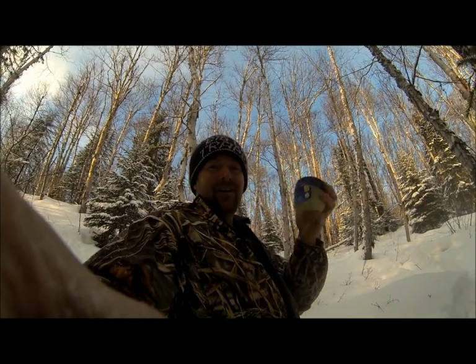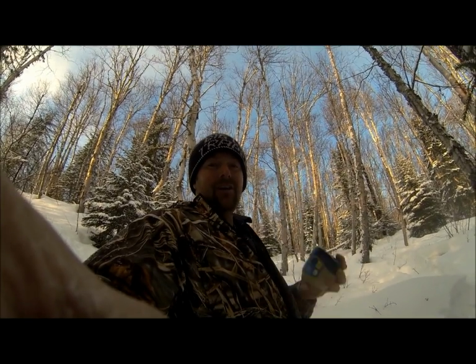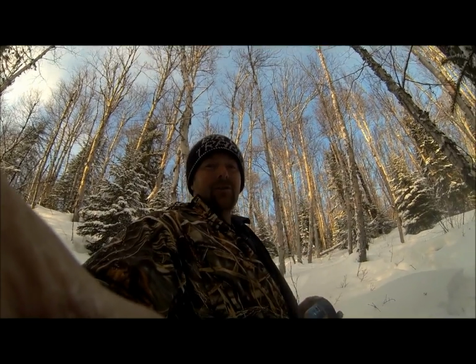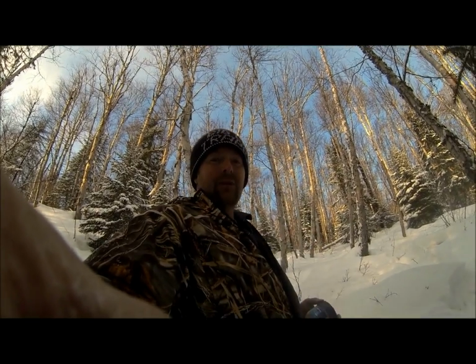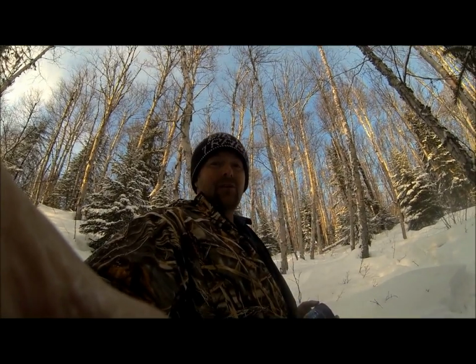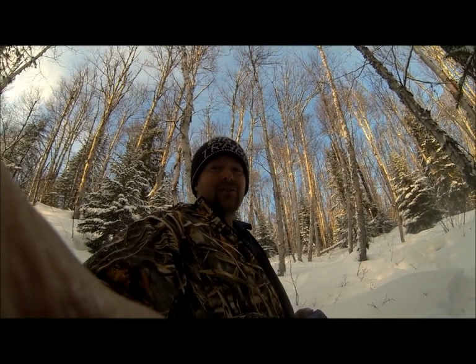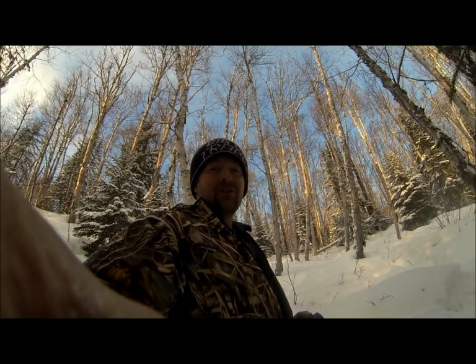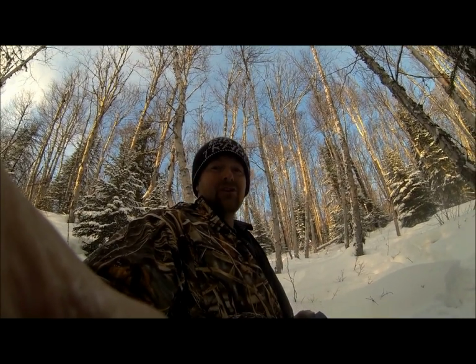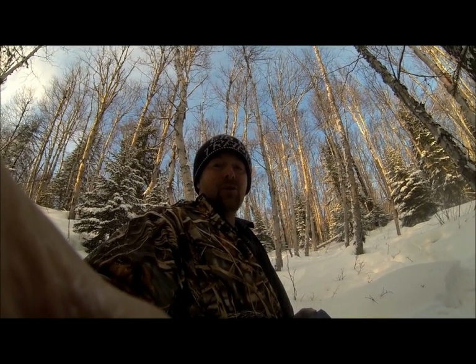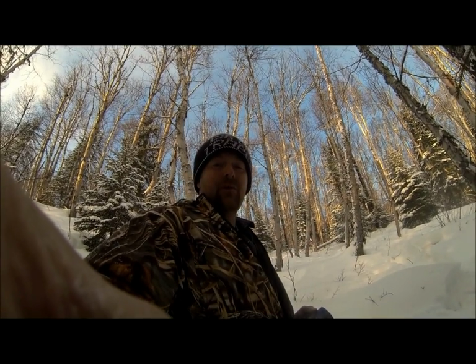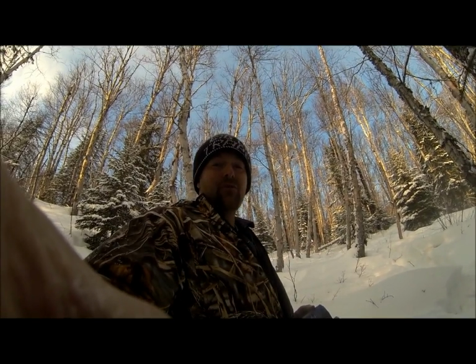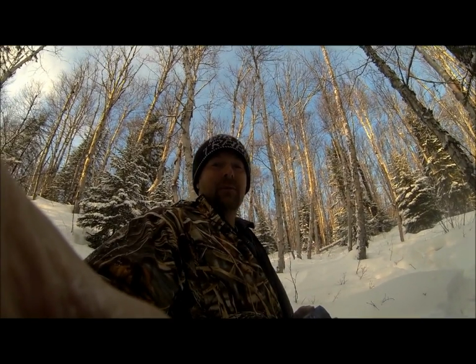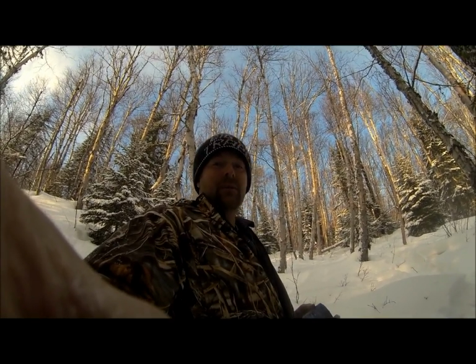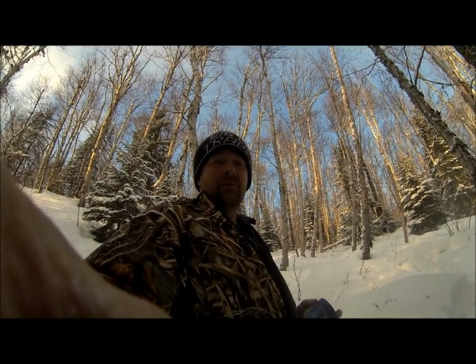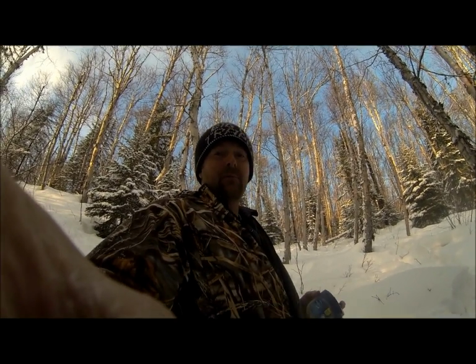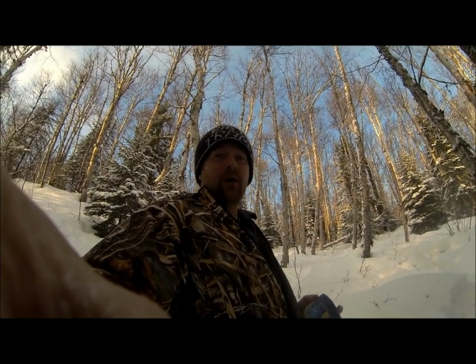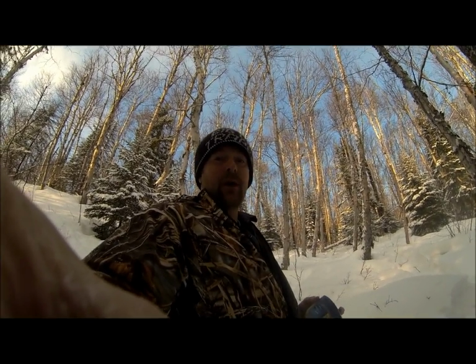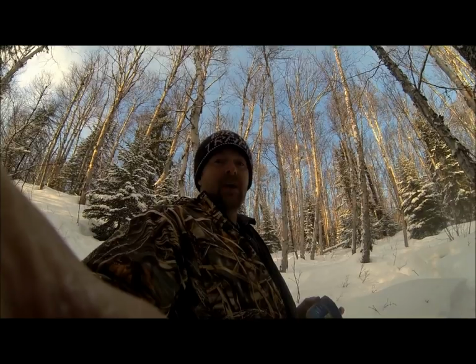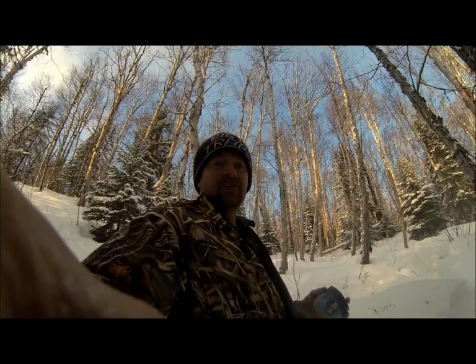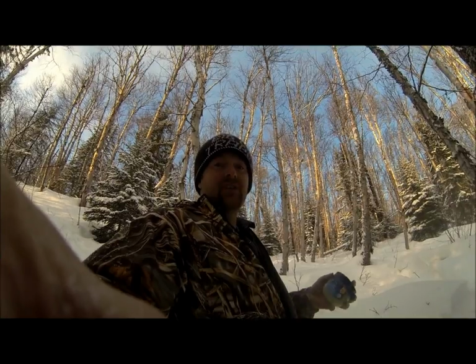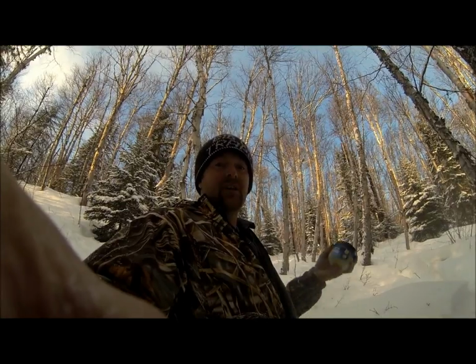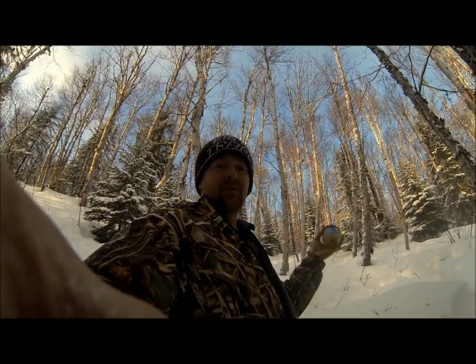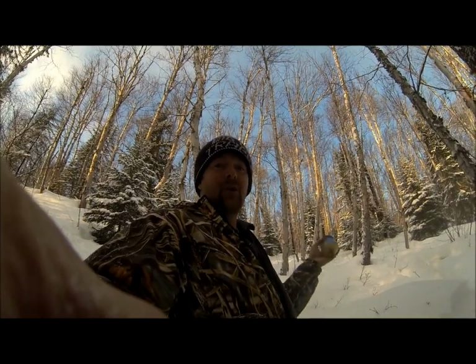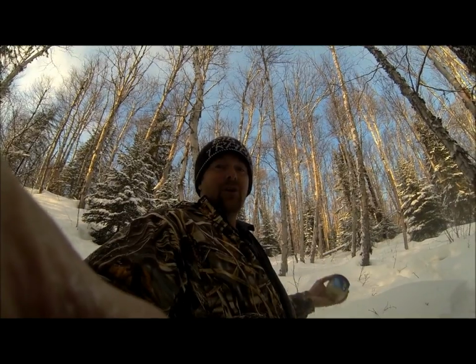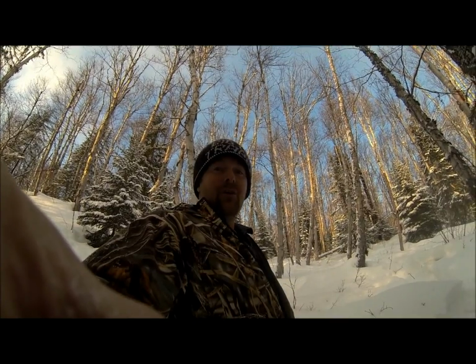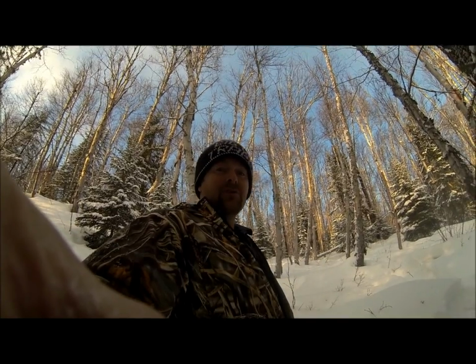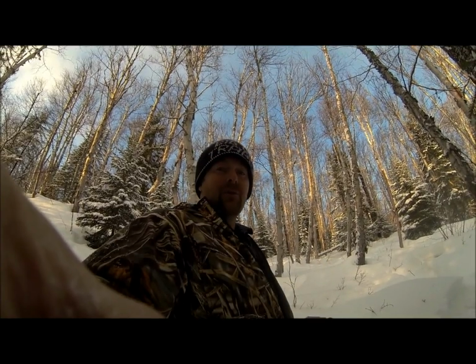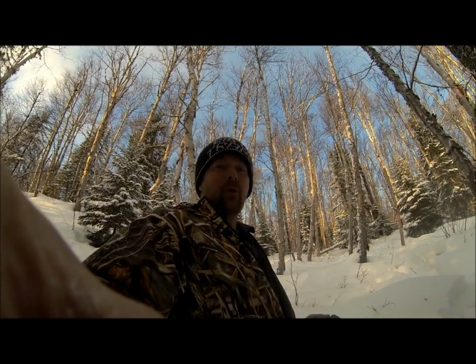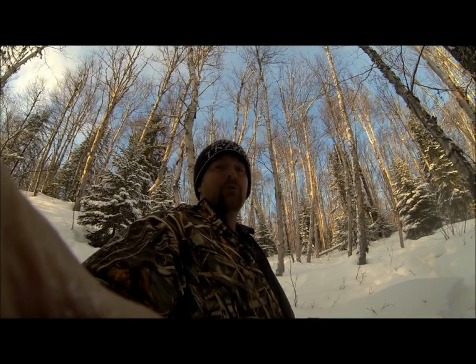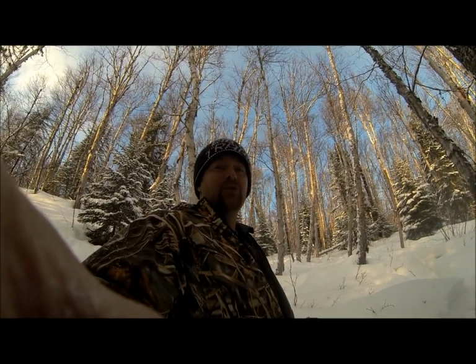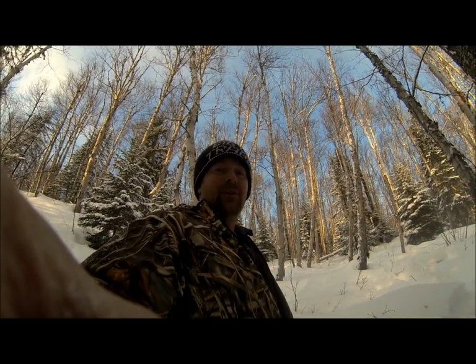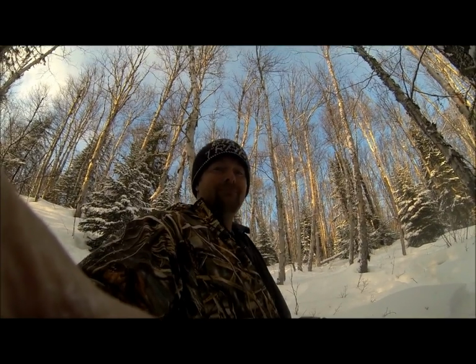Anyway guys, I'll just show you a few clips from the boil up I had just a little while ago. Hope you enjoy. Bye bye.